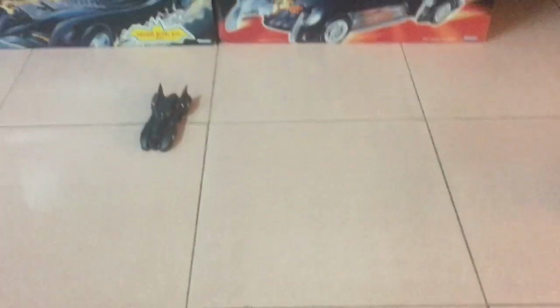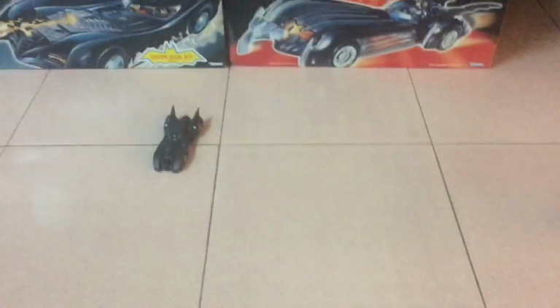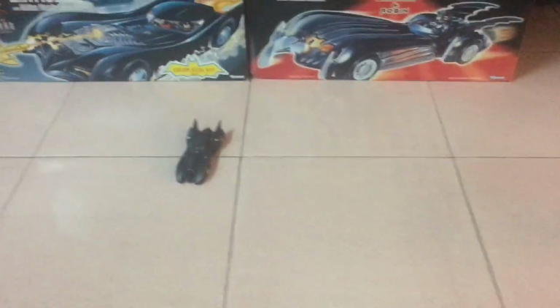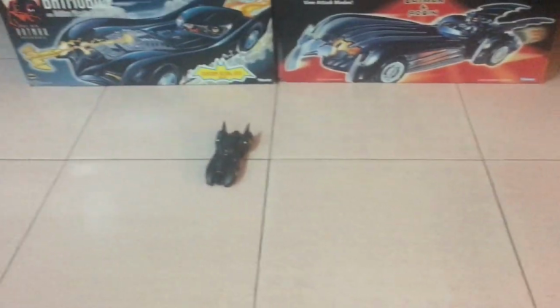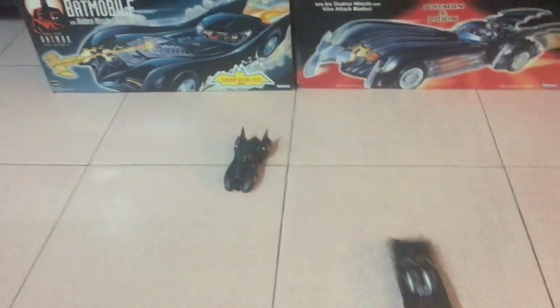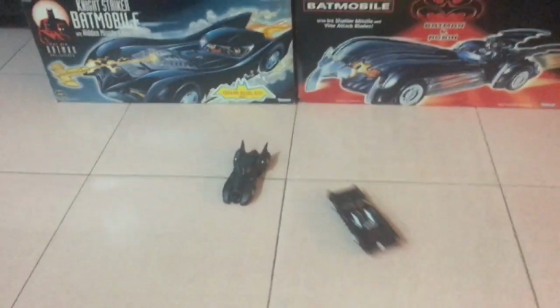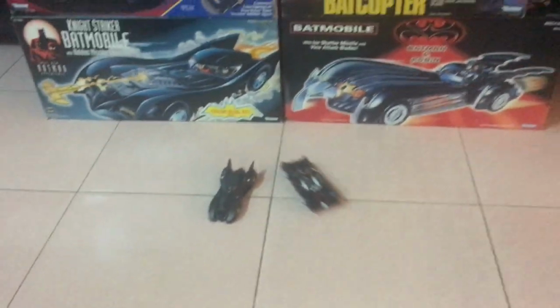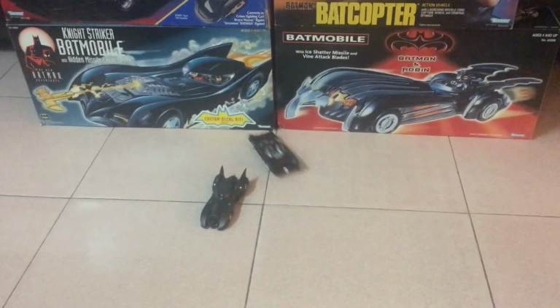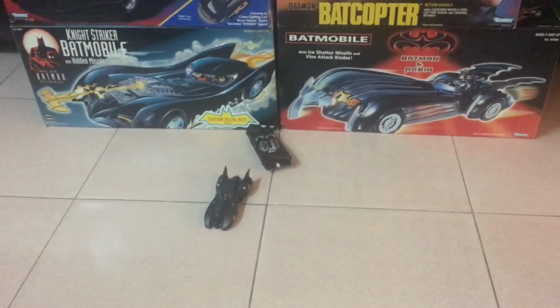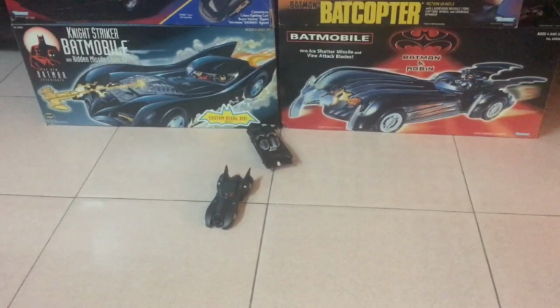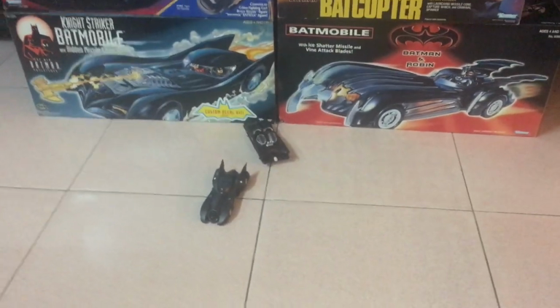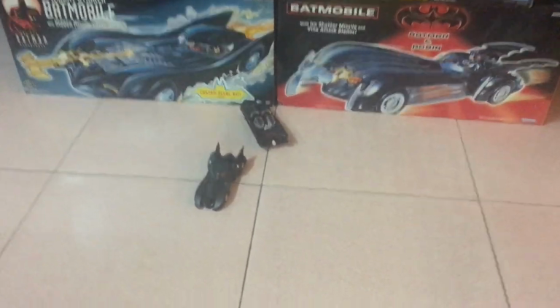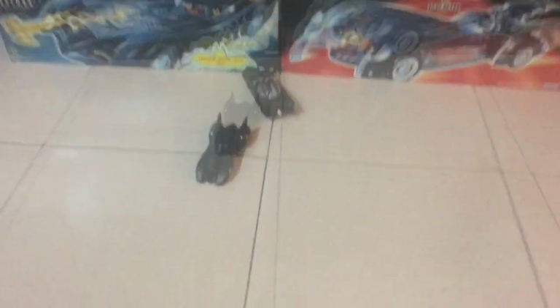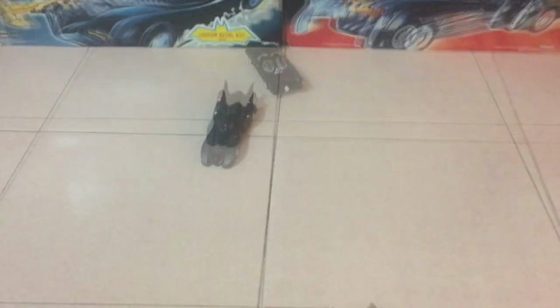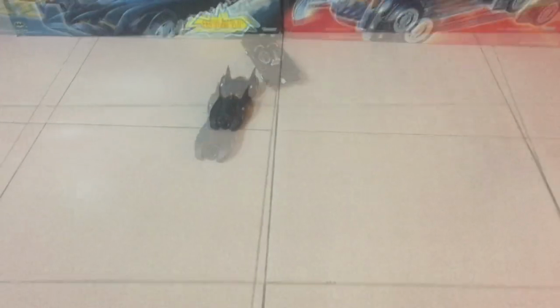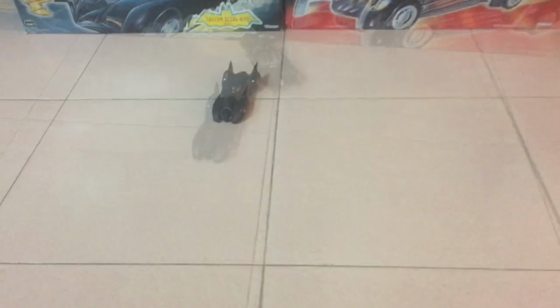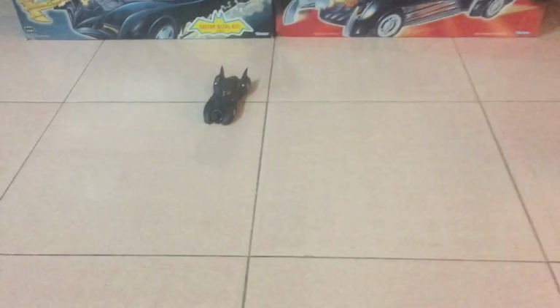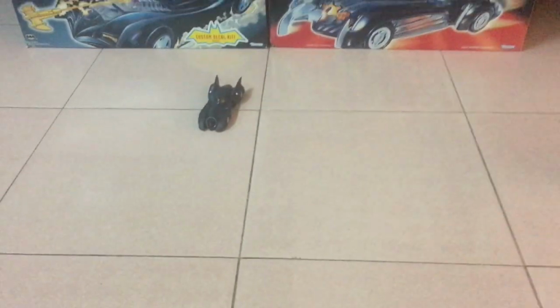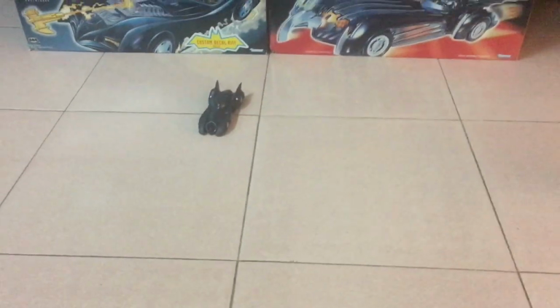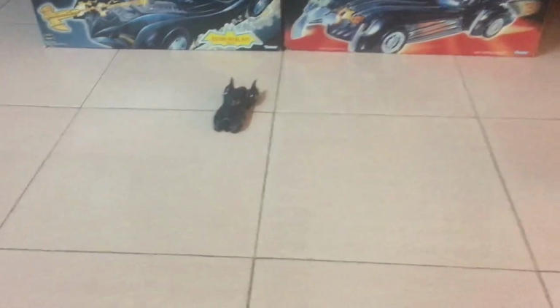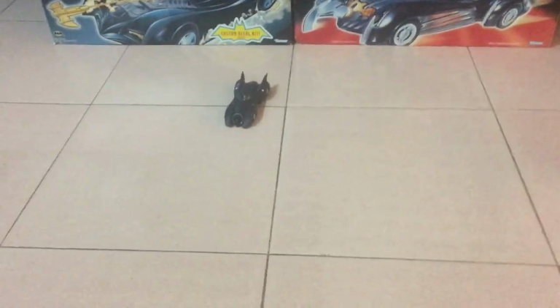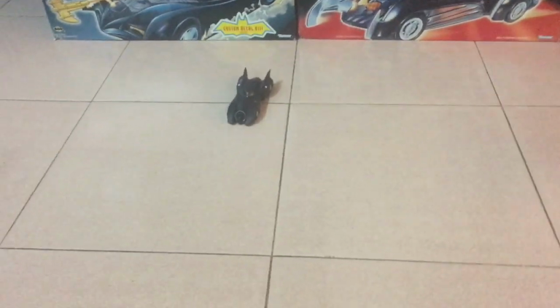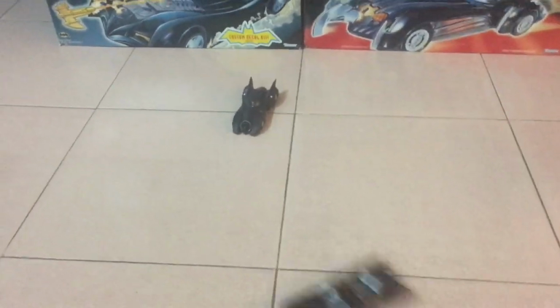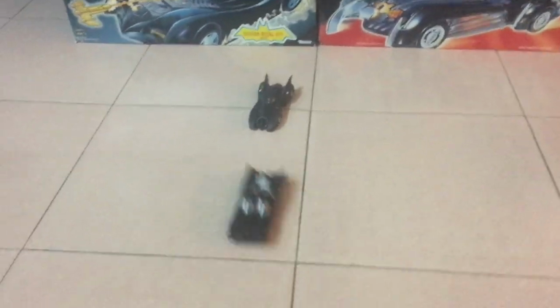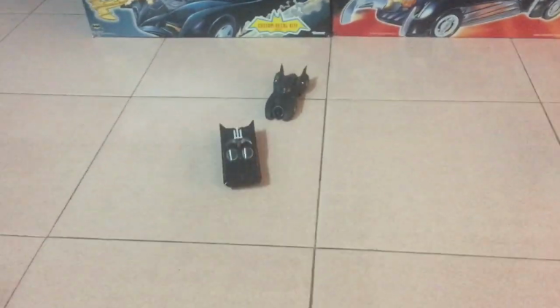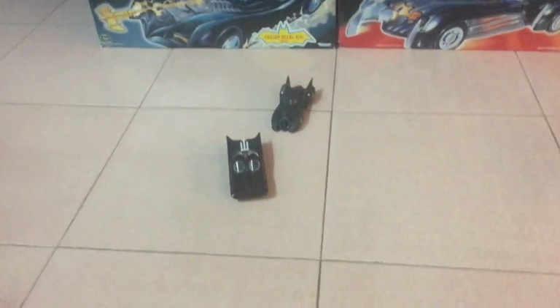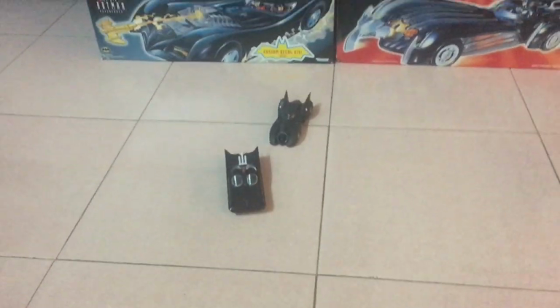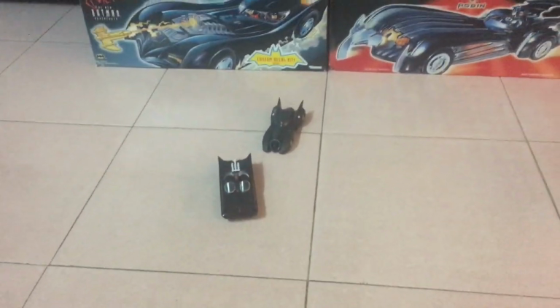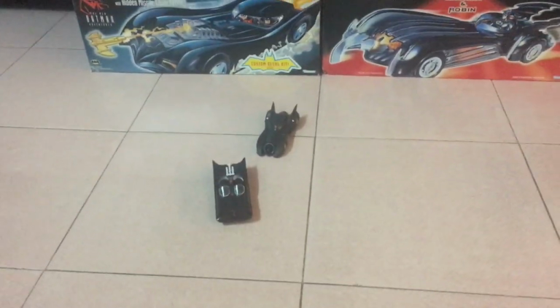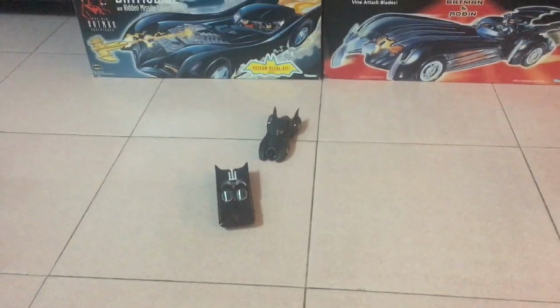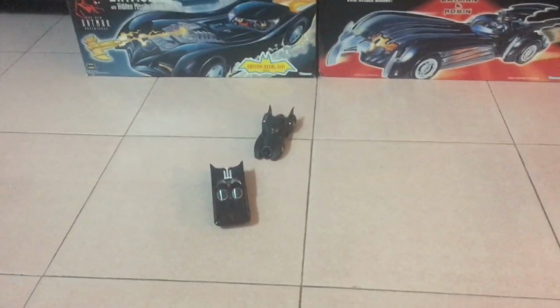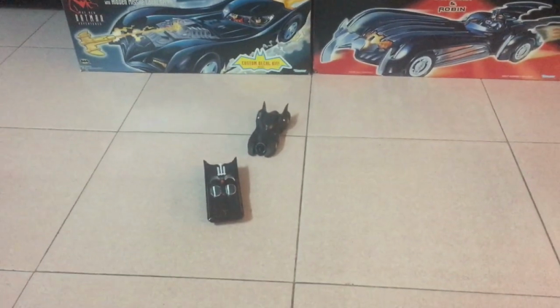Just like the other Batmobiles in the series, this one has pull-back-and-go action. Let's check it out.